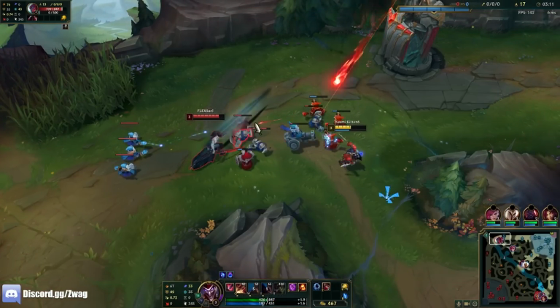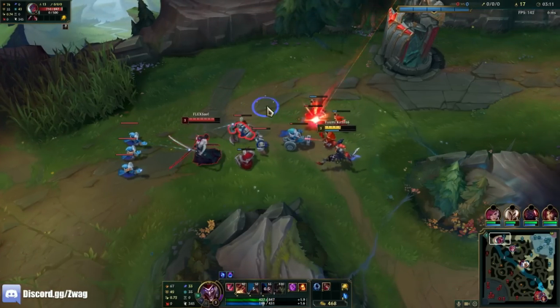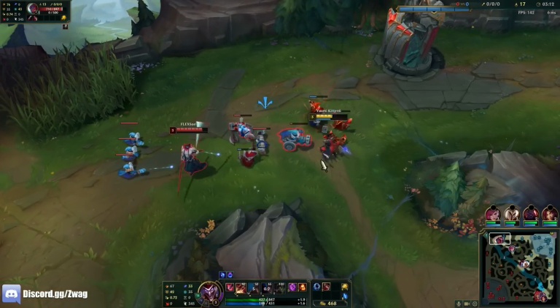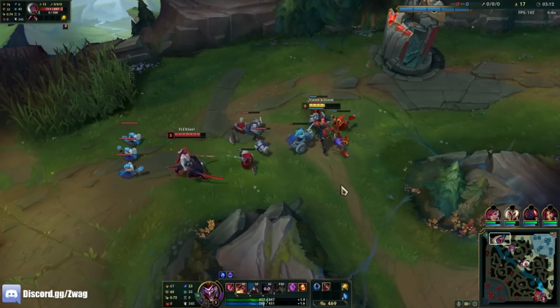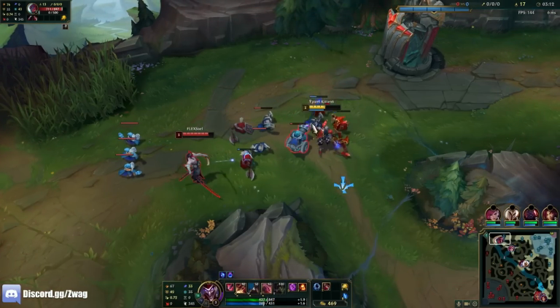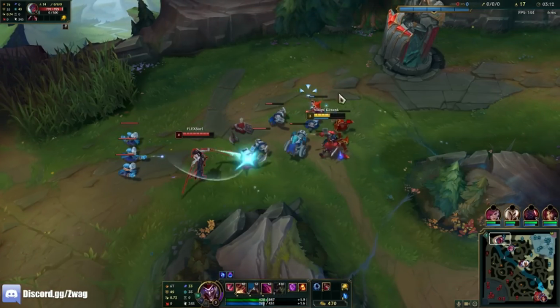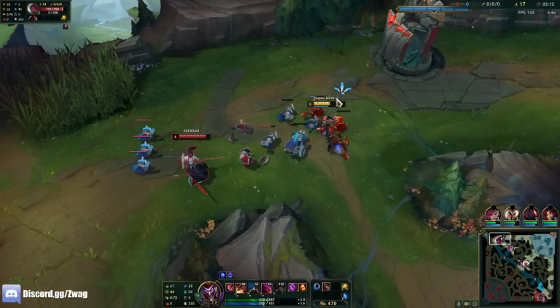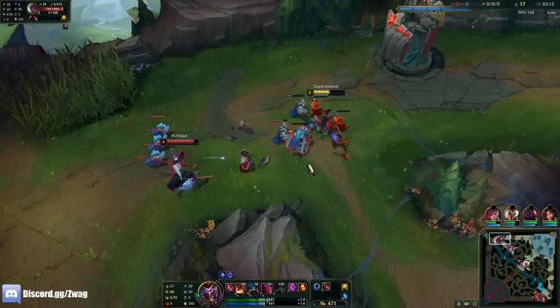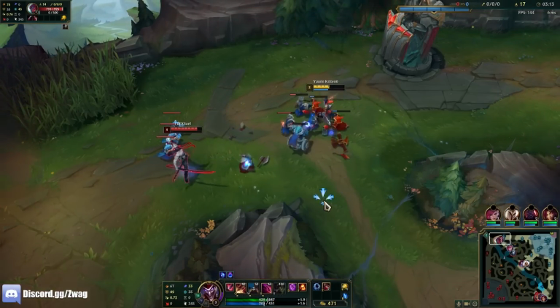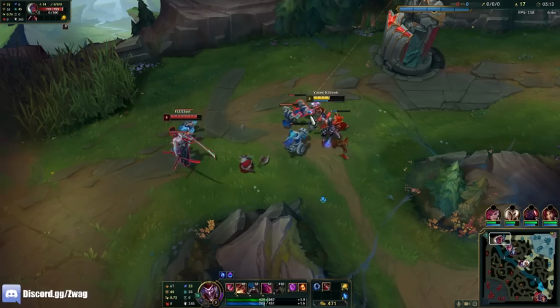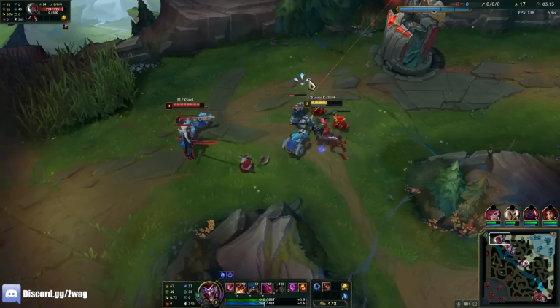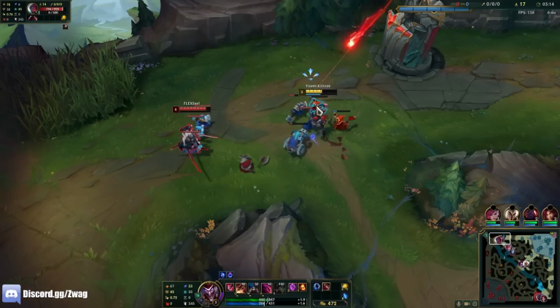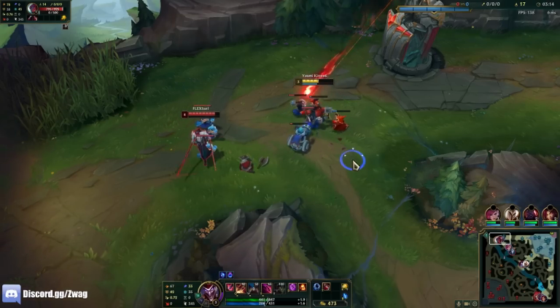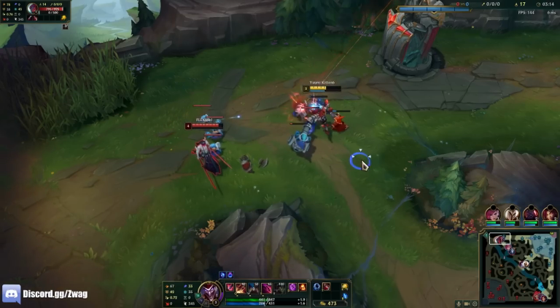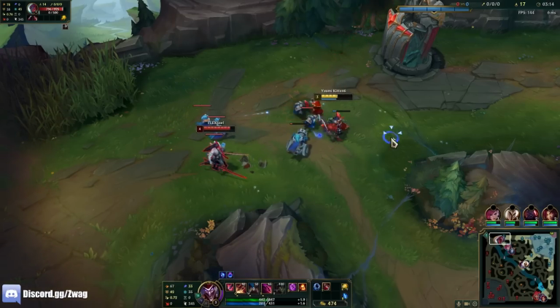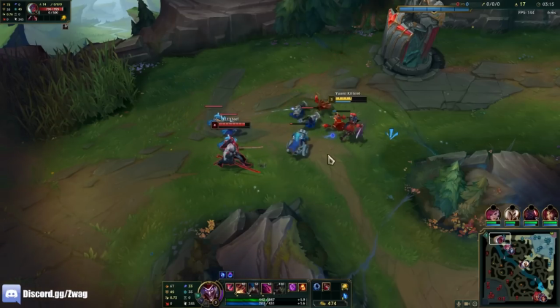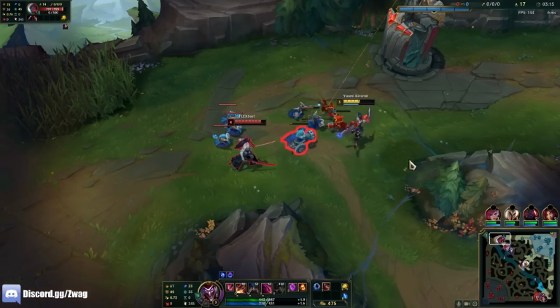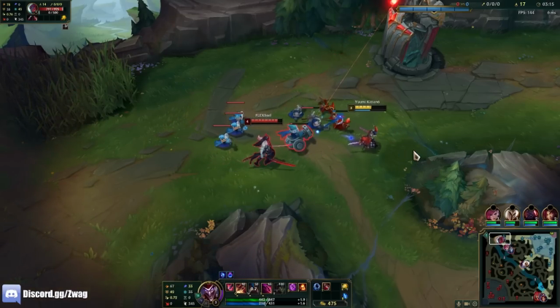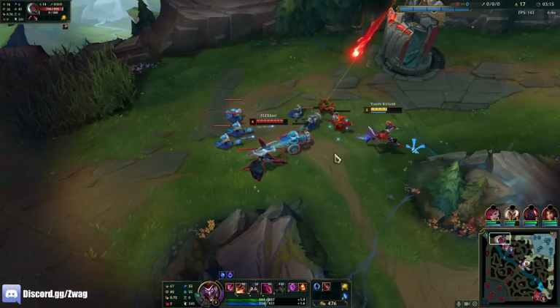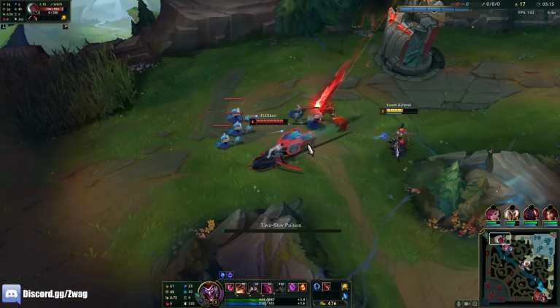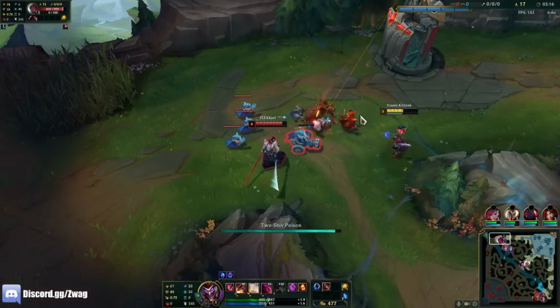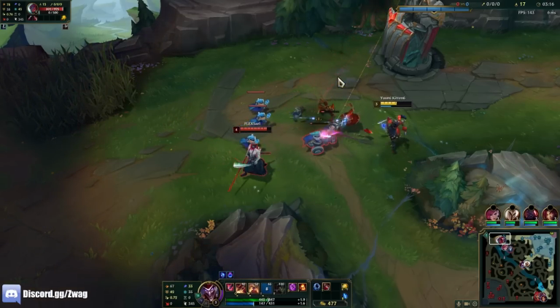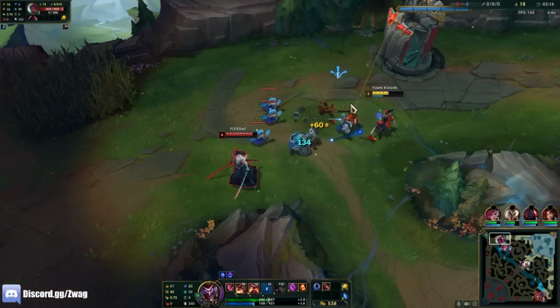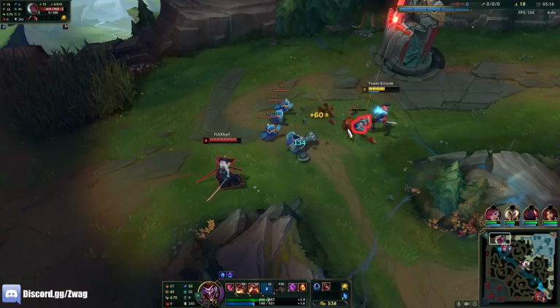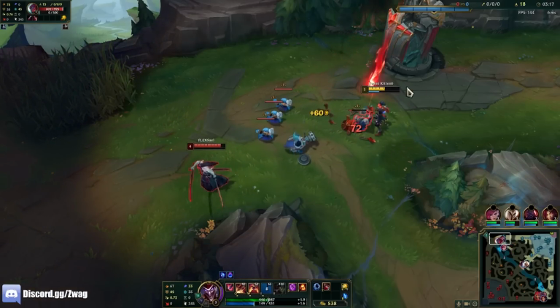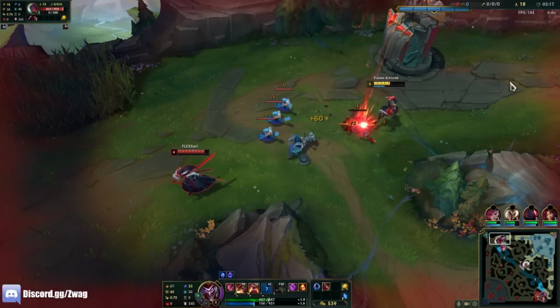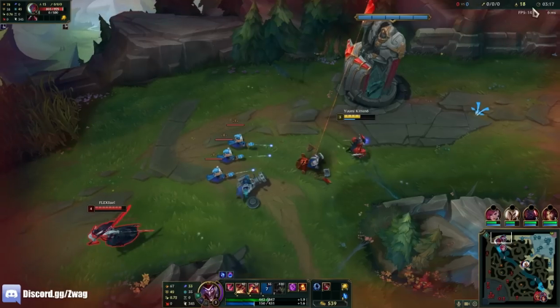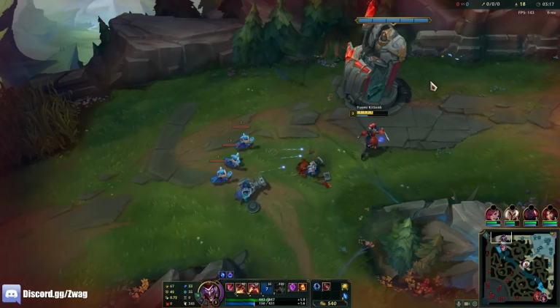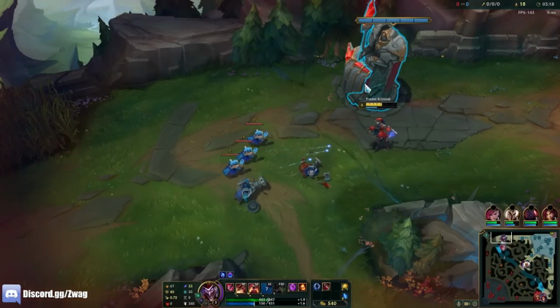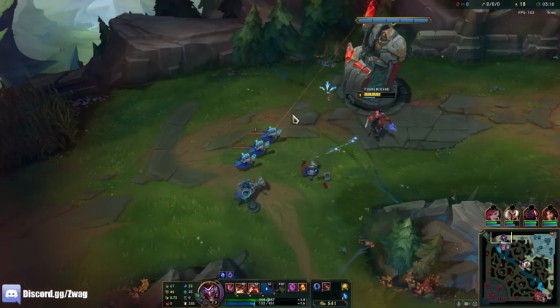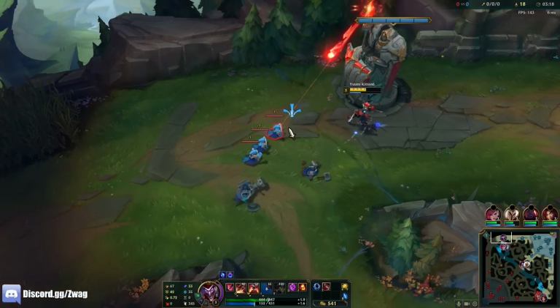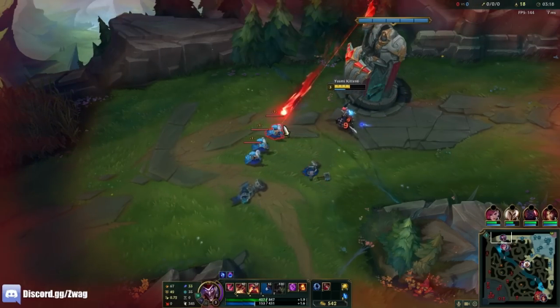What's fun about playing AP Shaco is once you're level 6, you can actually get low health on purpose just to bait the enemy in.